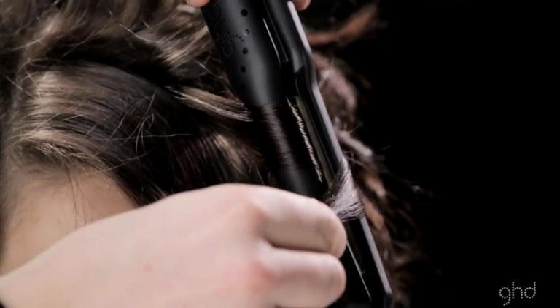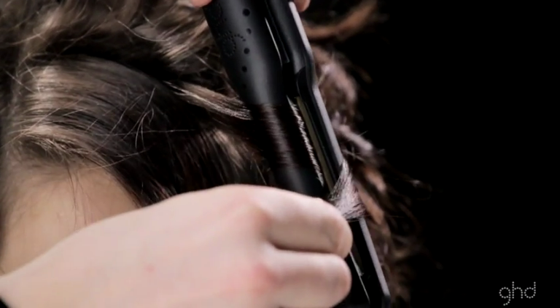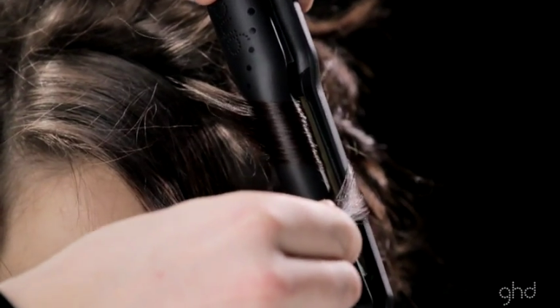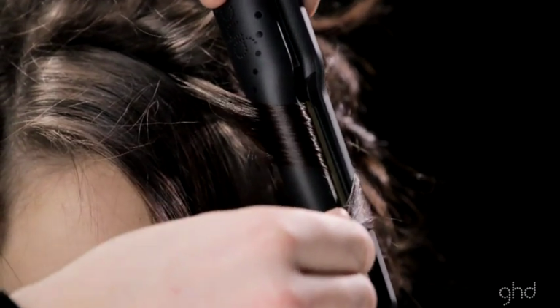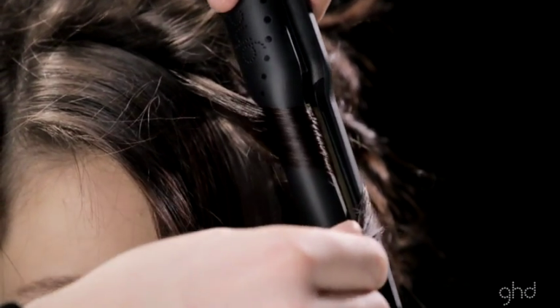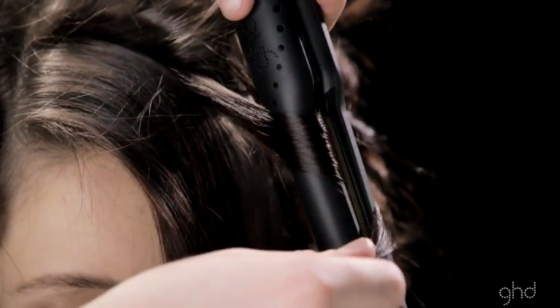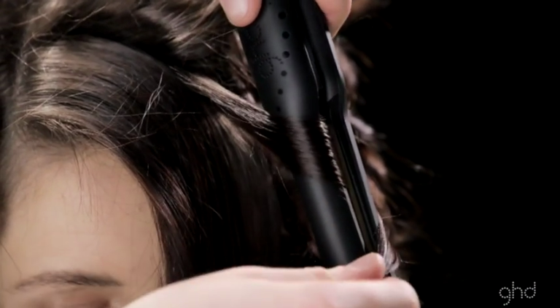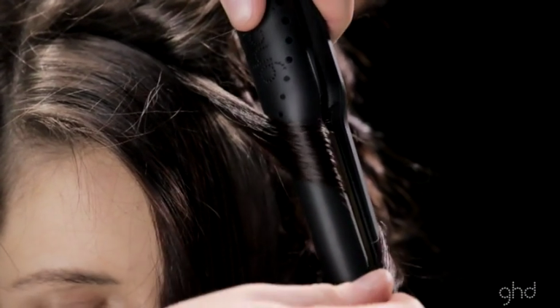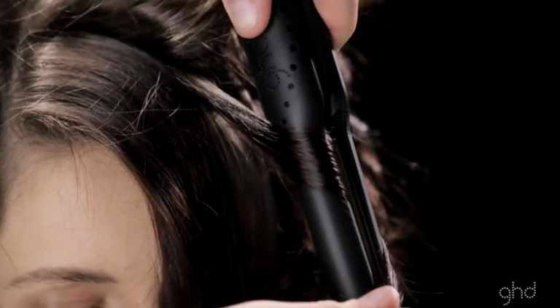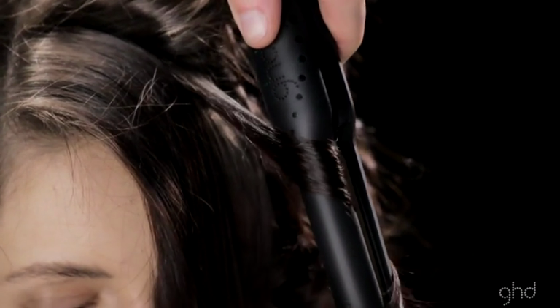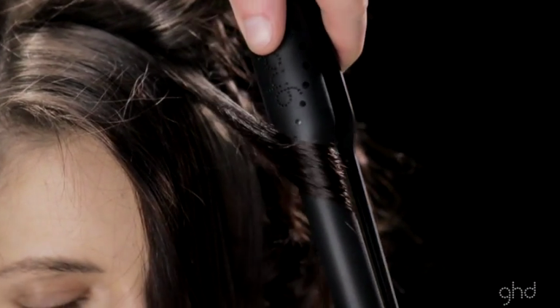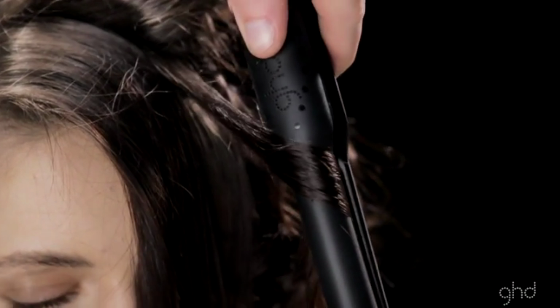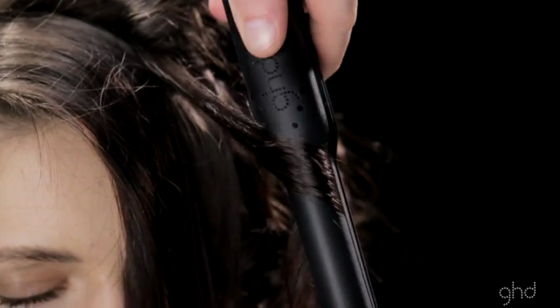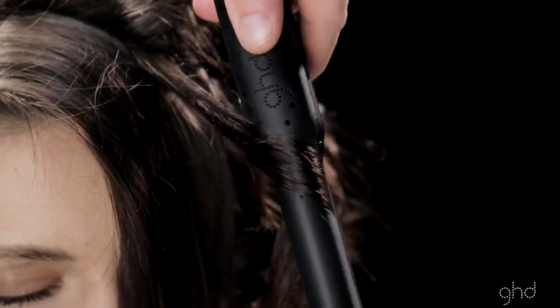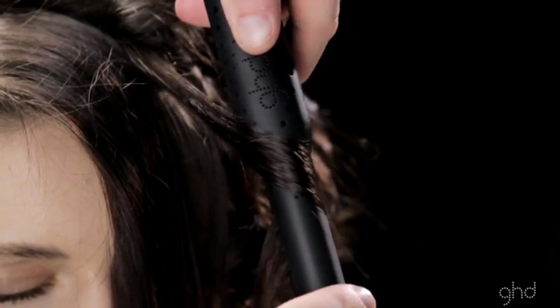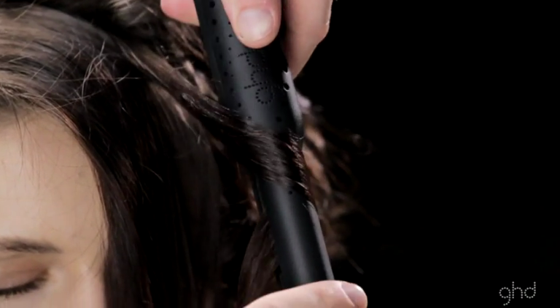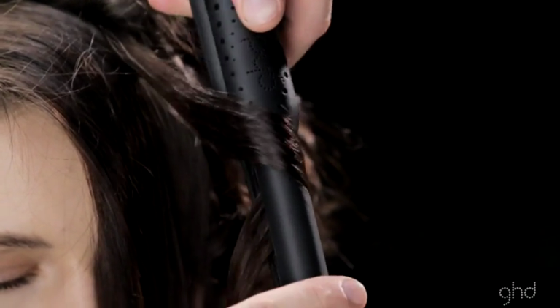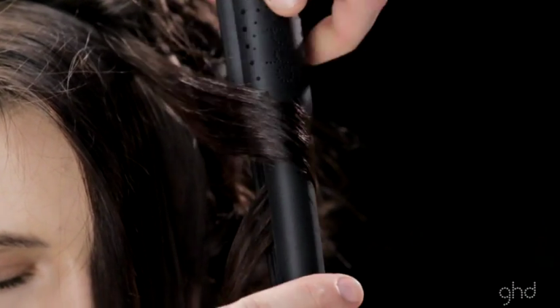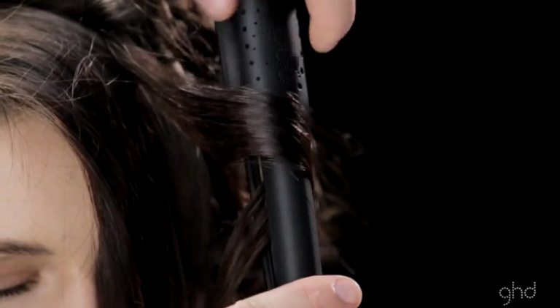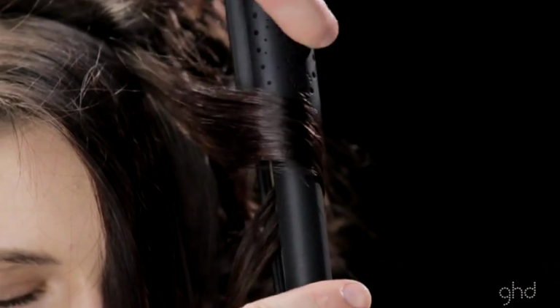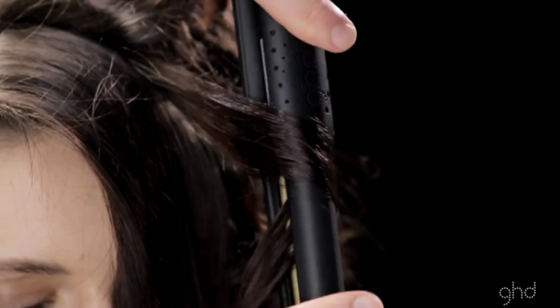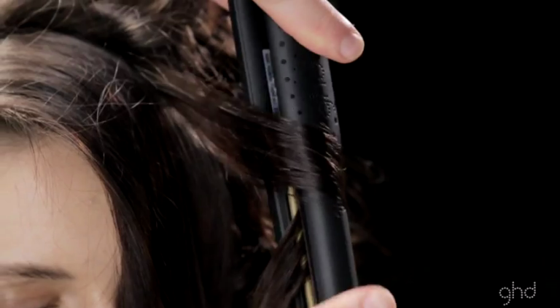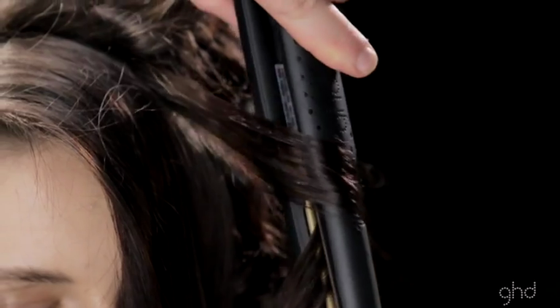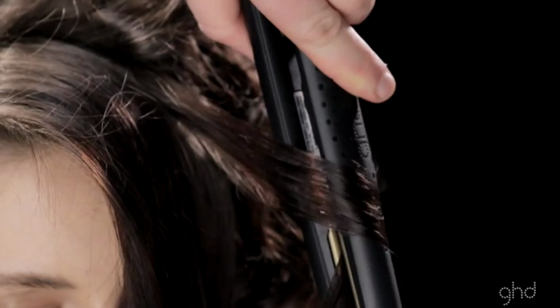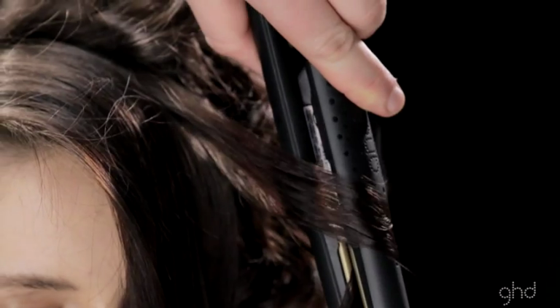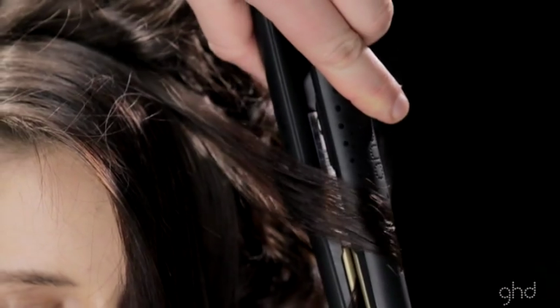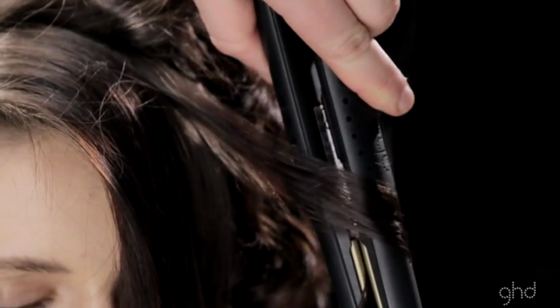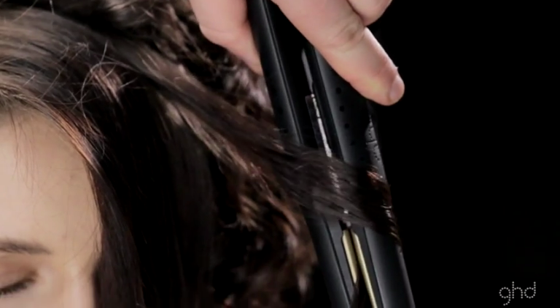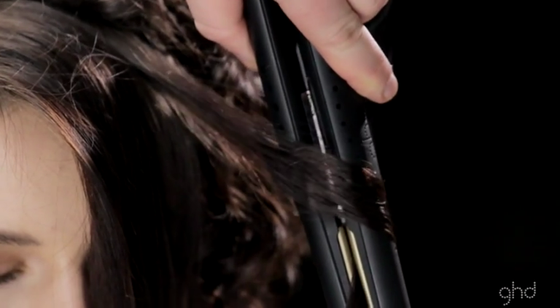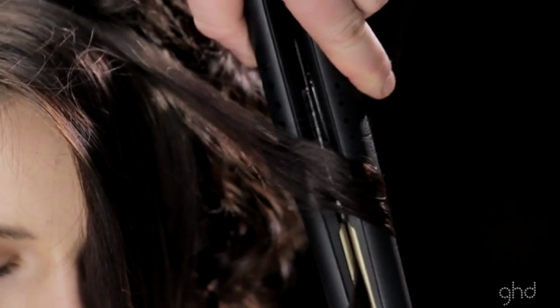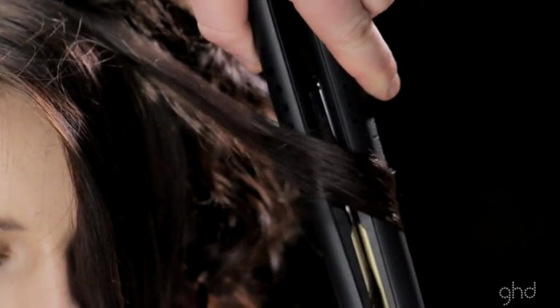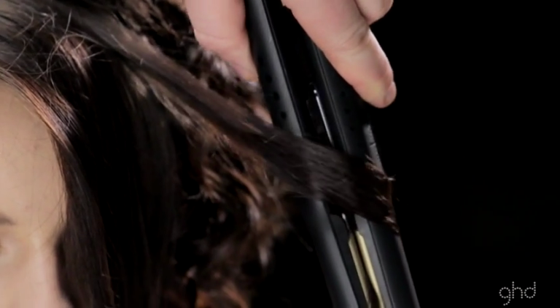If you give the styler an extra quarter turn, it gives a neat round finish to the curl.